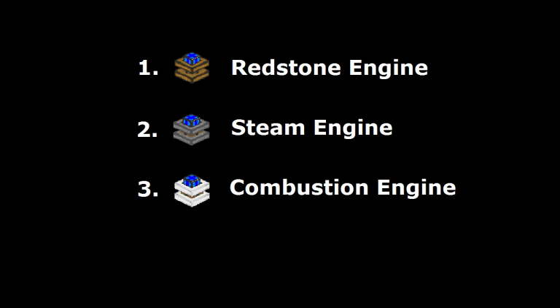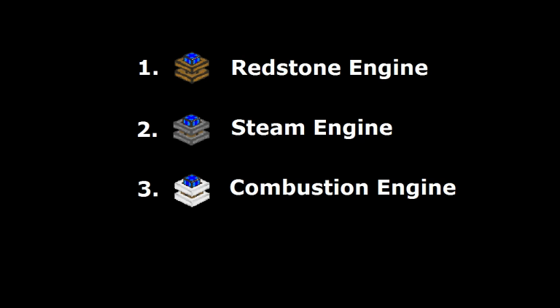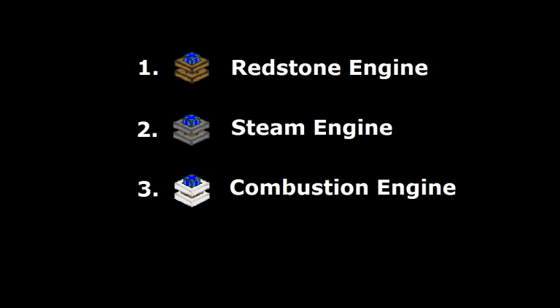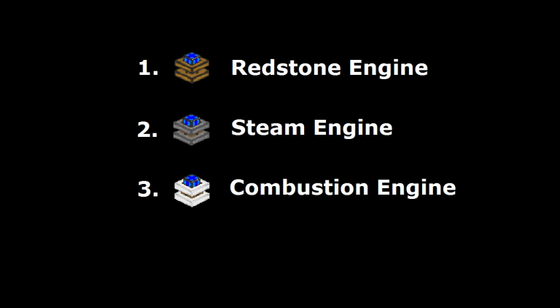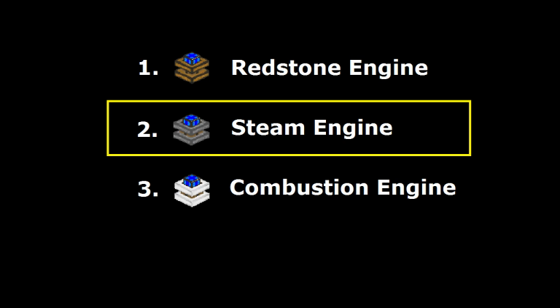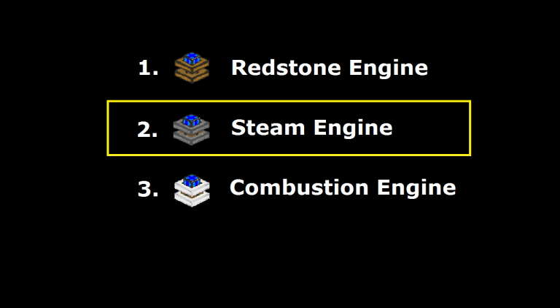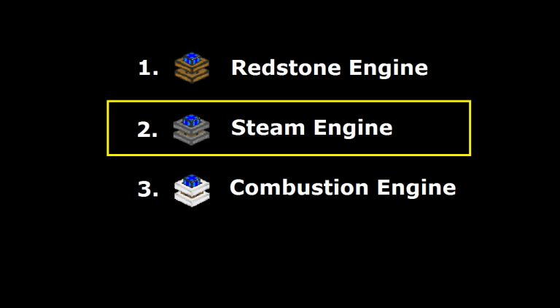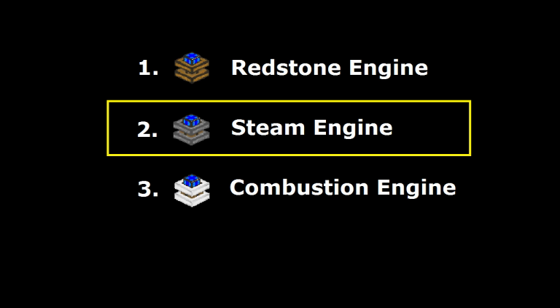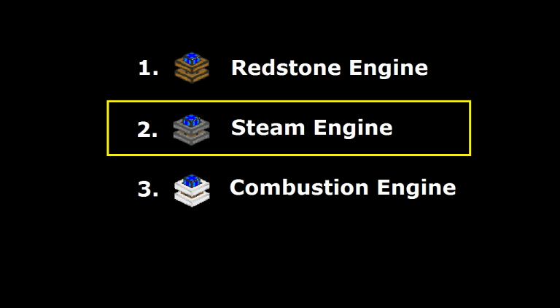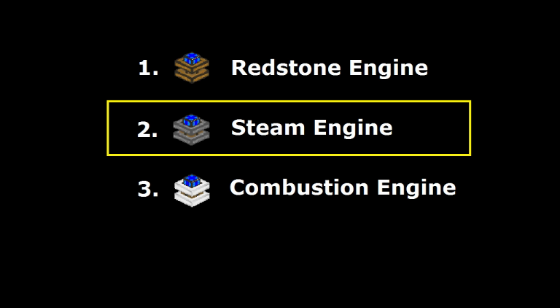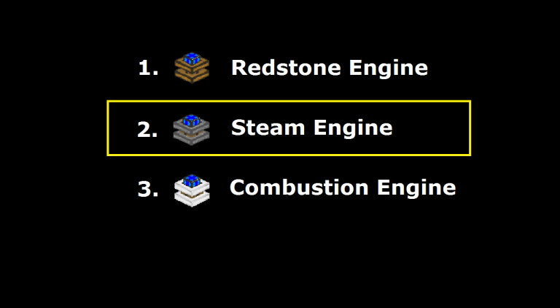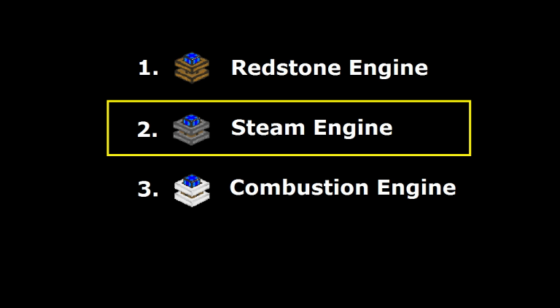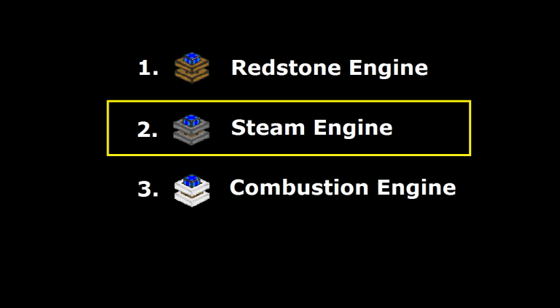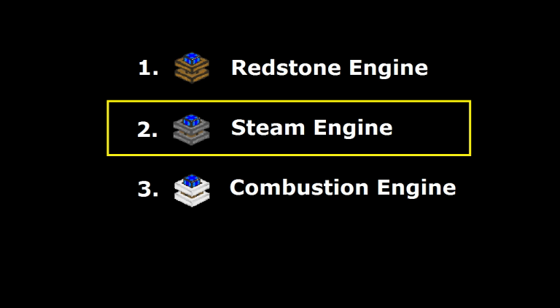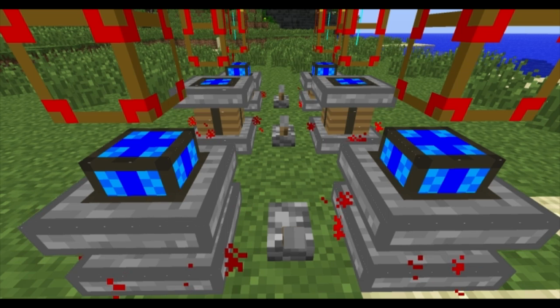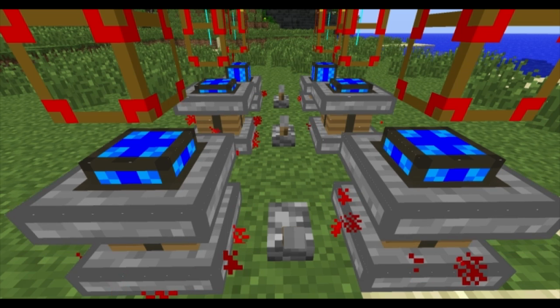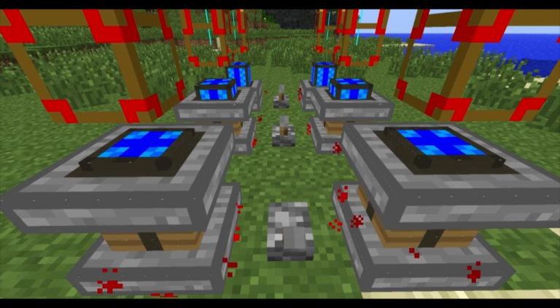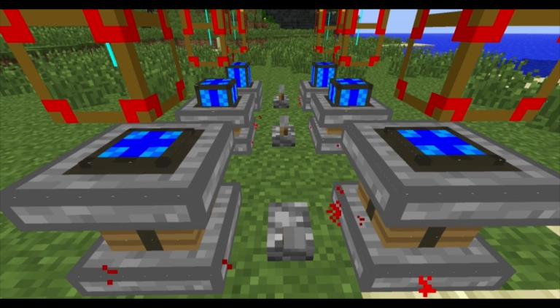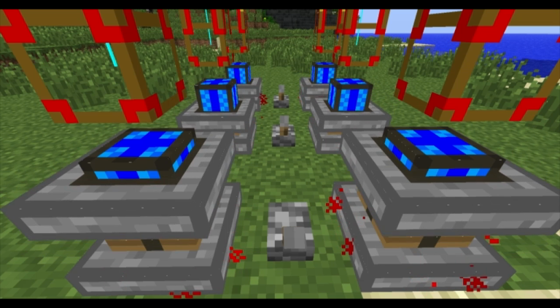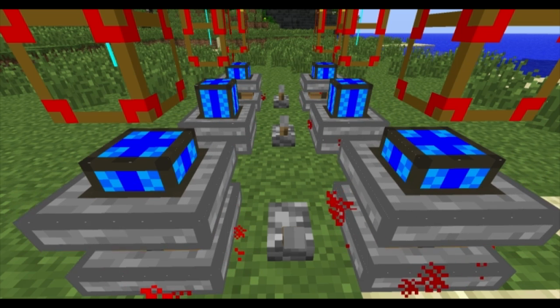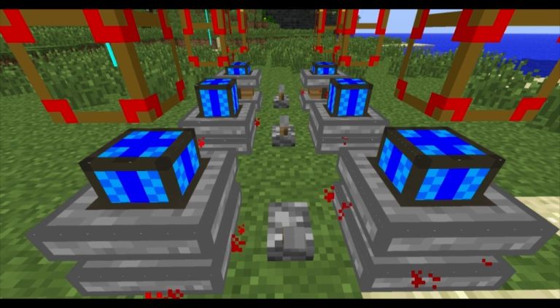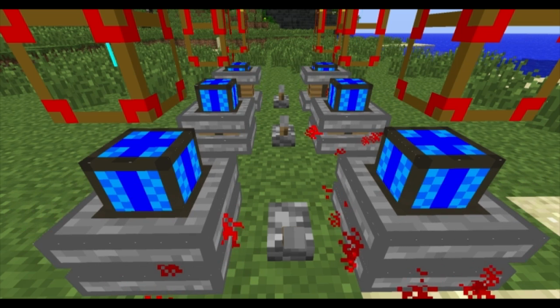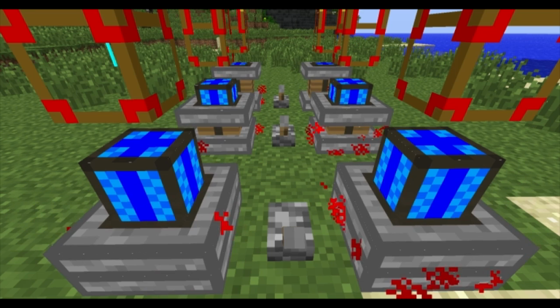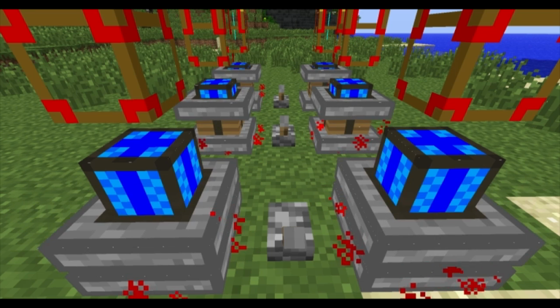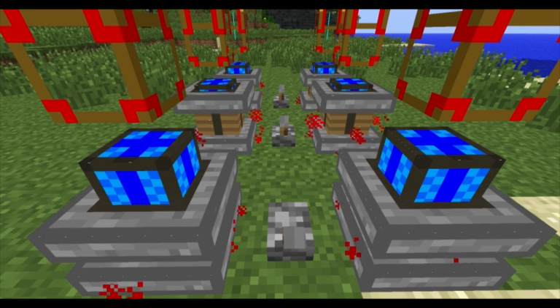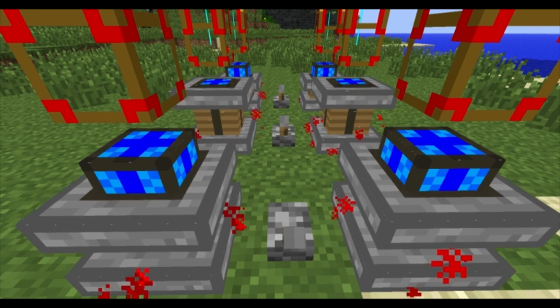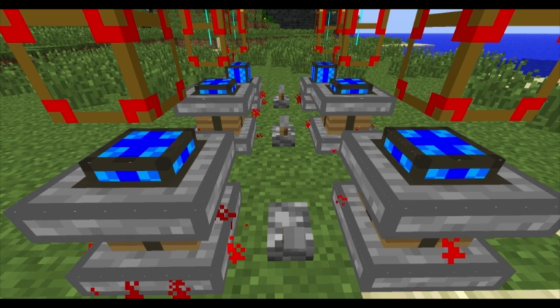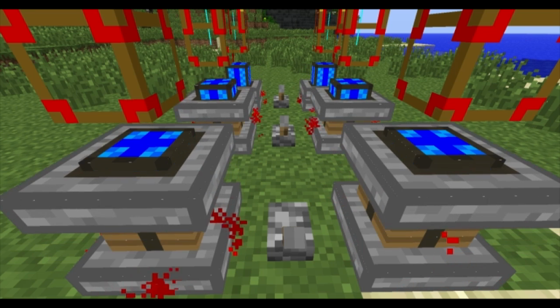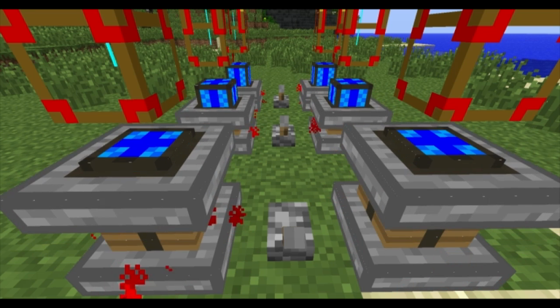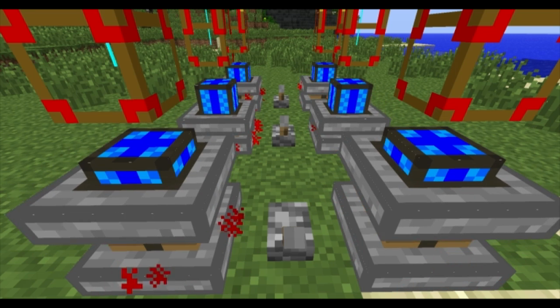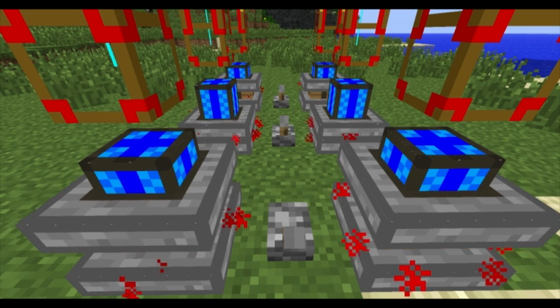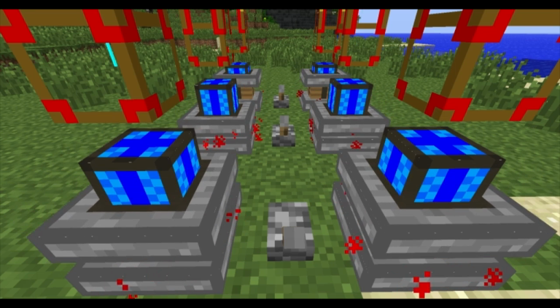Steam engines are one tier up from redstone engines. They're relatively cheap to build, they don't require active cooling, and they use easily obtainable fuel.